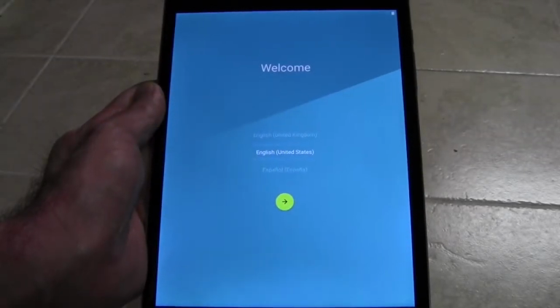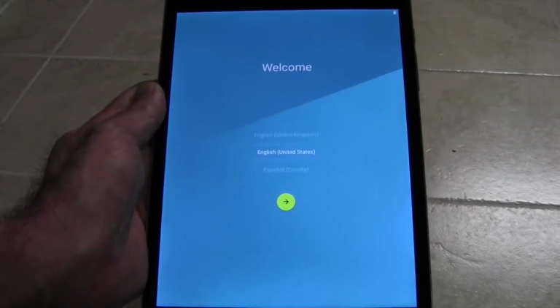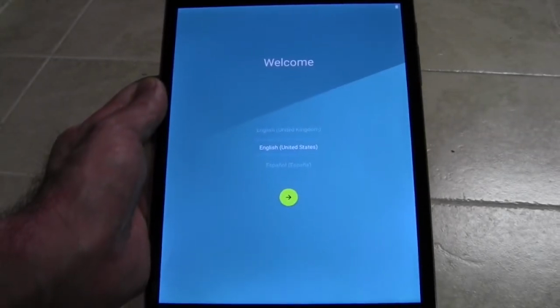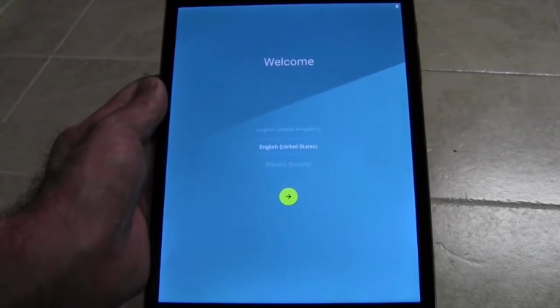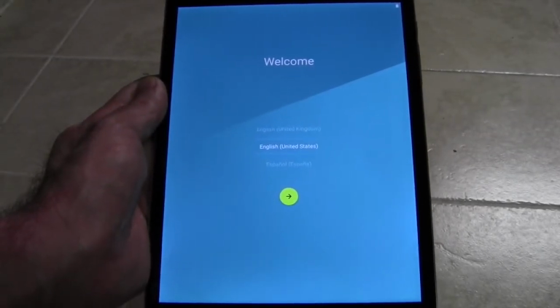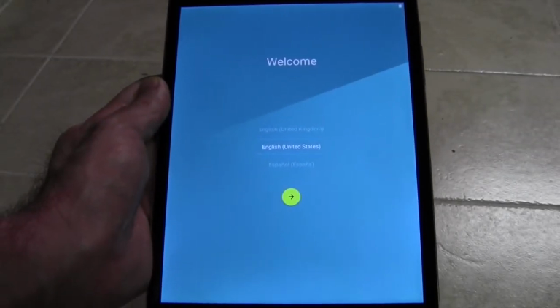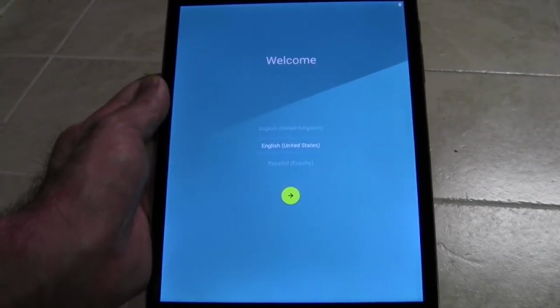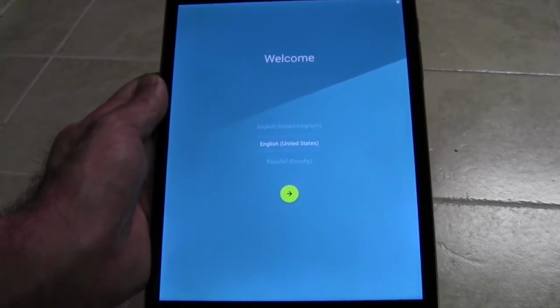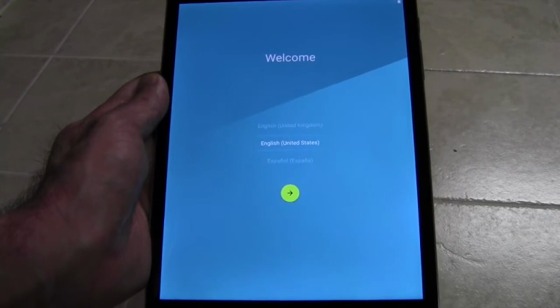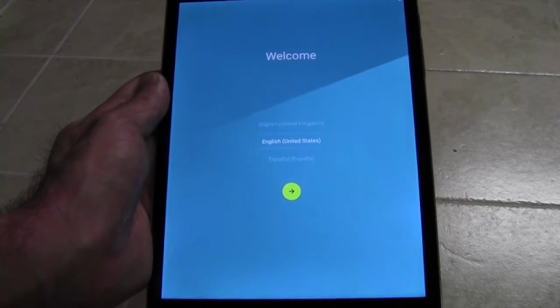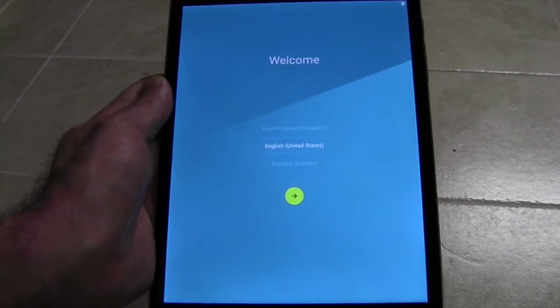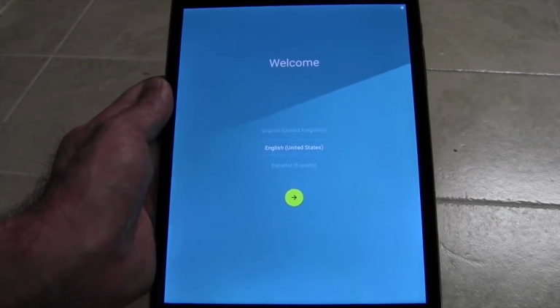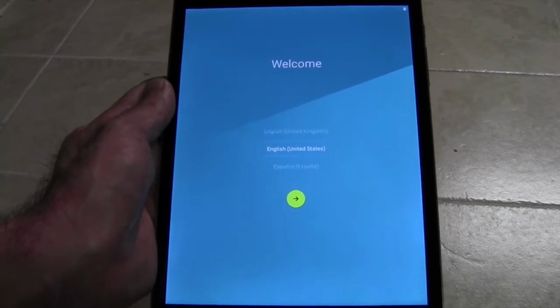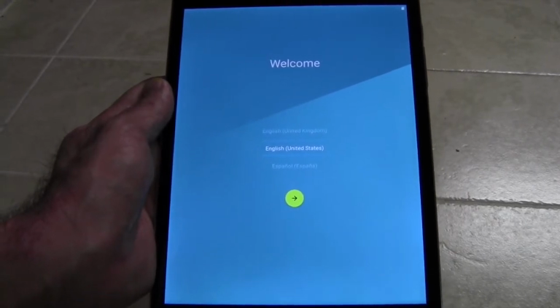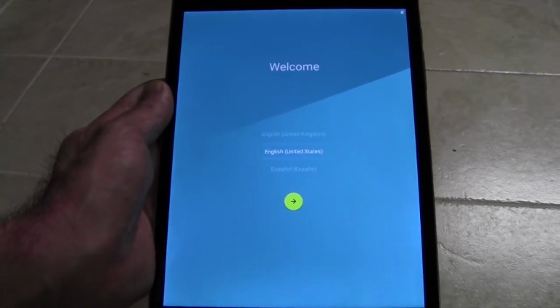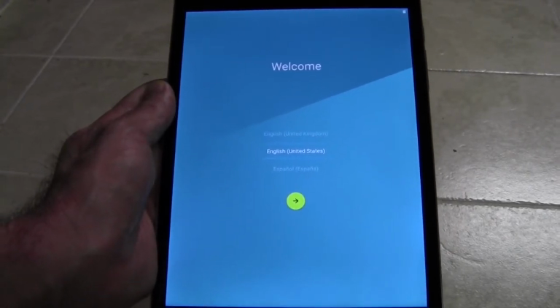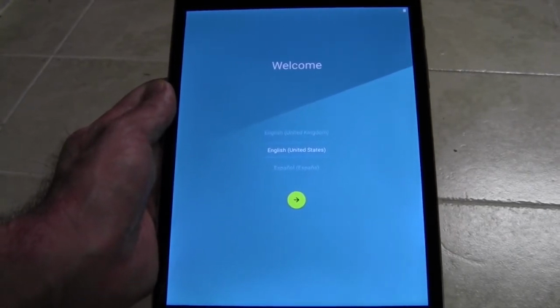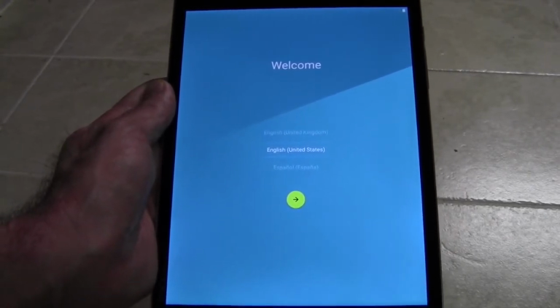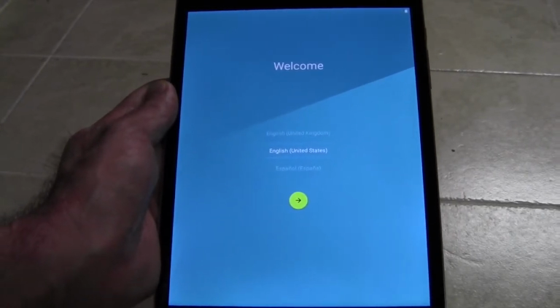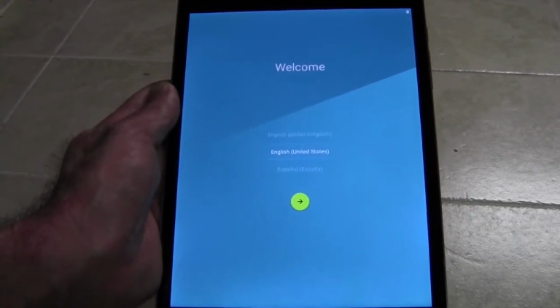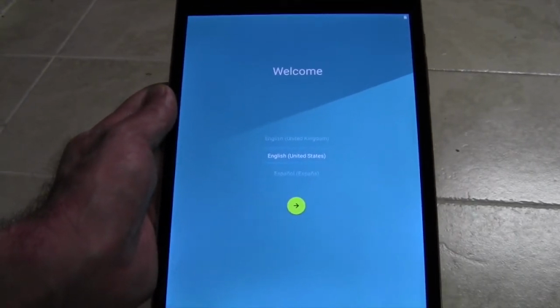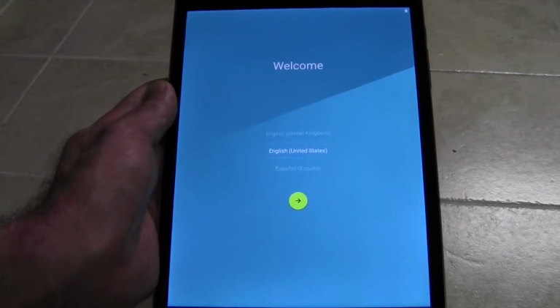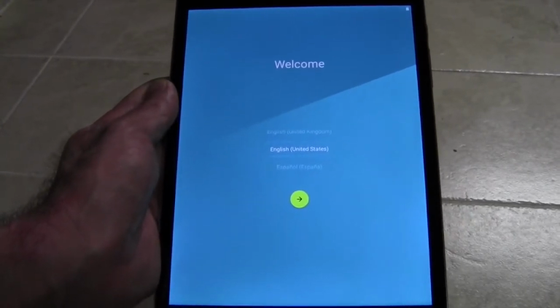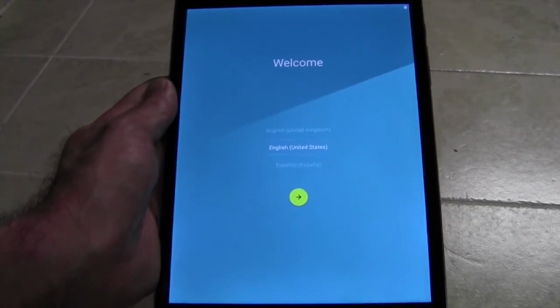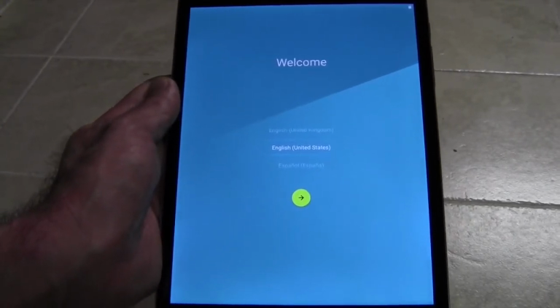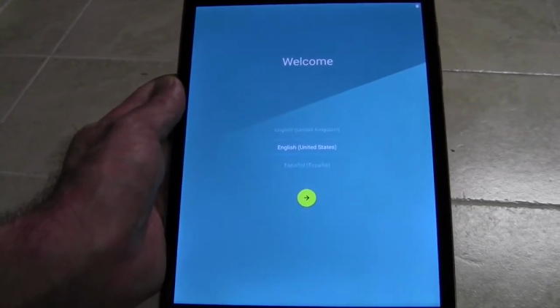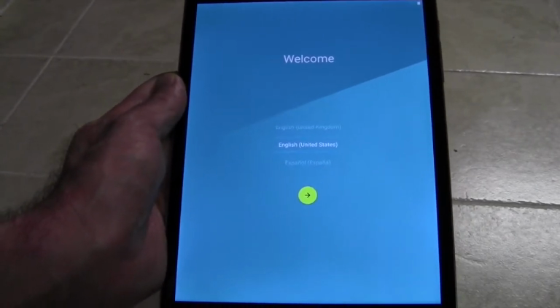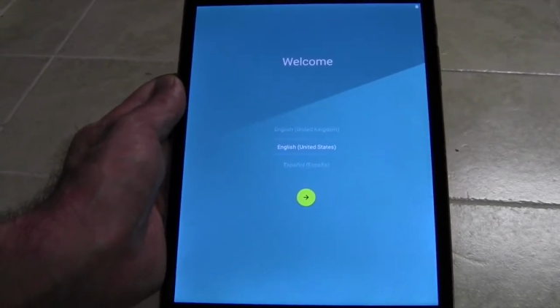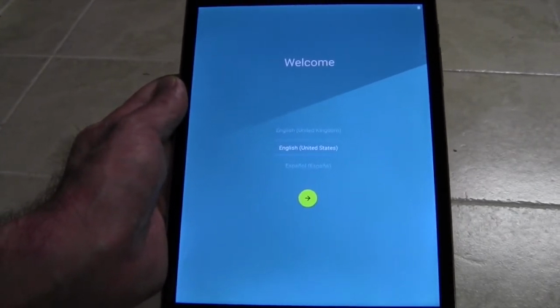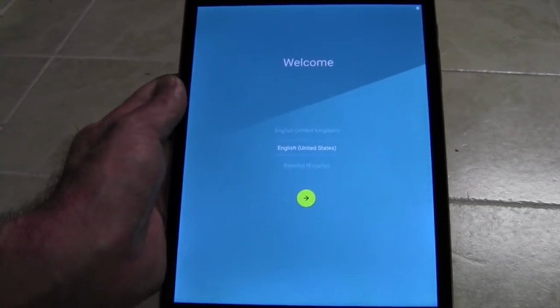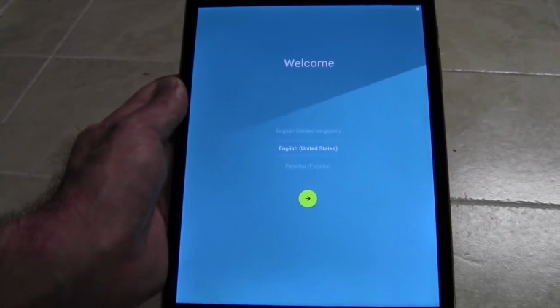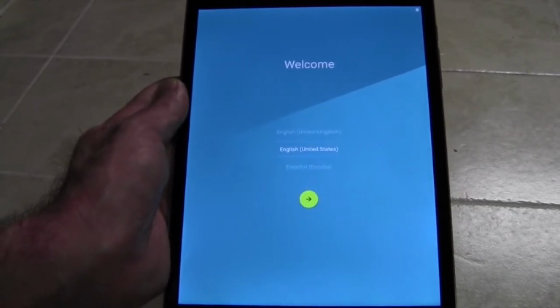Hi, this is Brandon with Android Advice and Tutorials. Here we're going to do a quick setup of your Nexus 9 when you first get it.